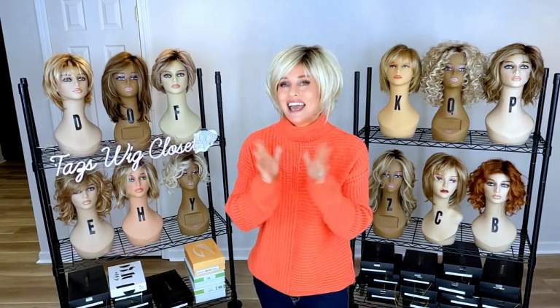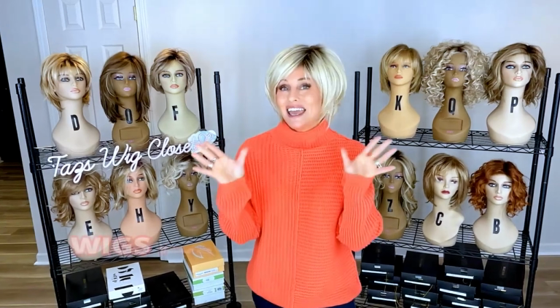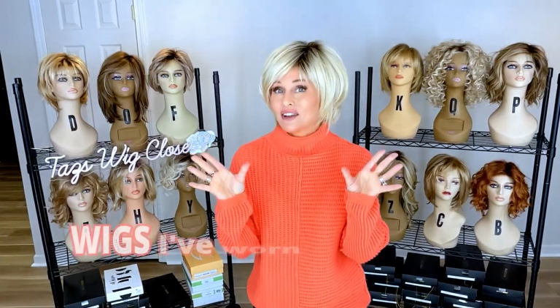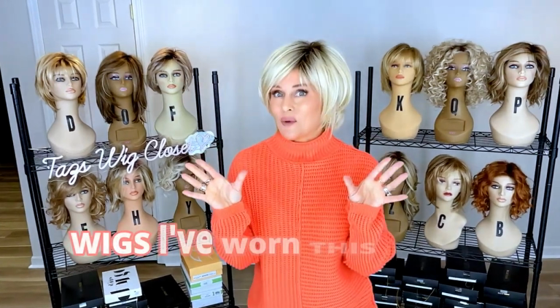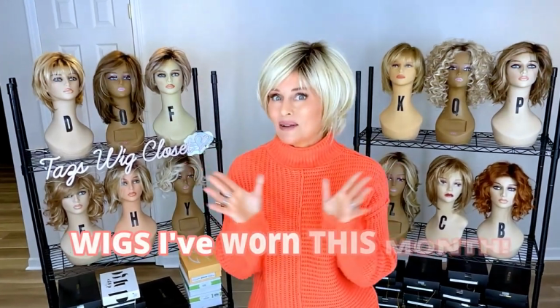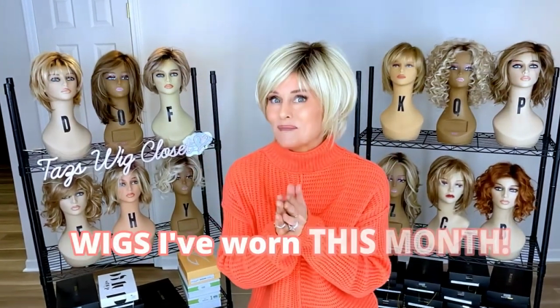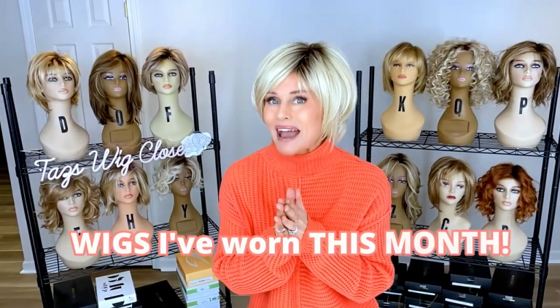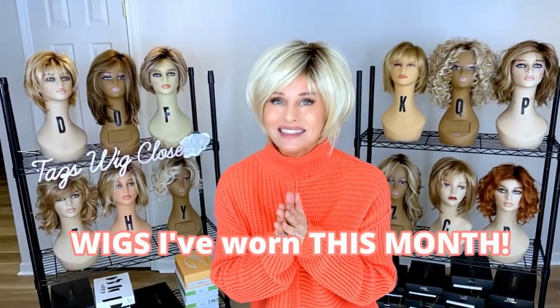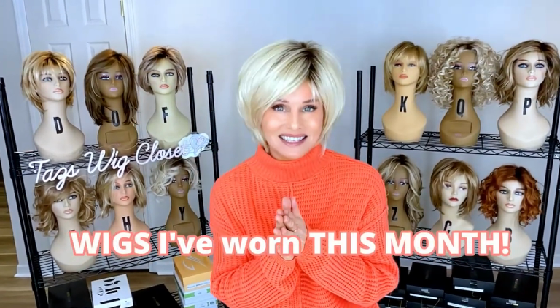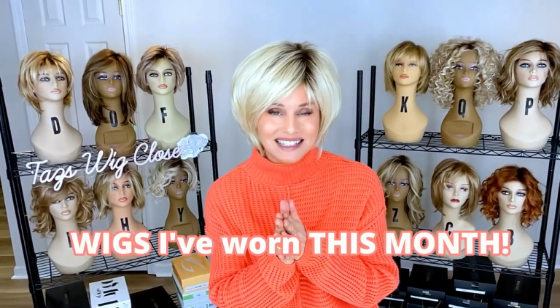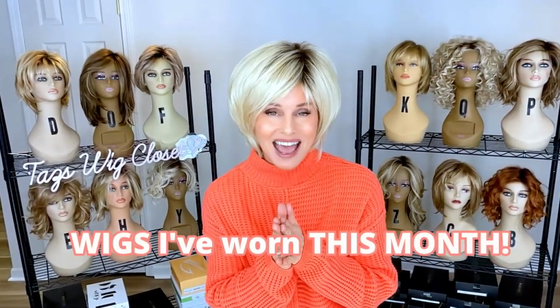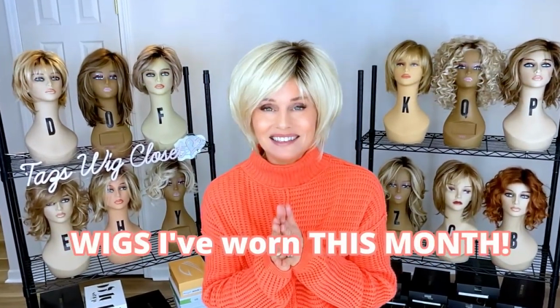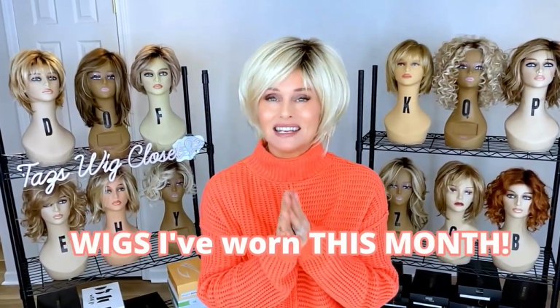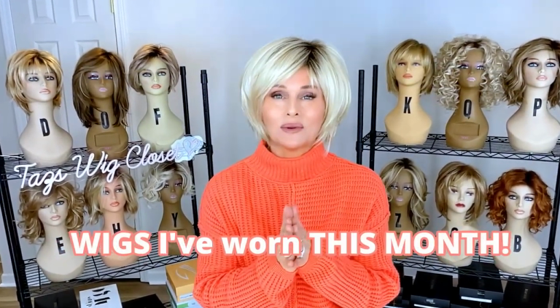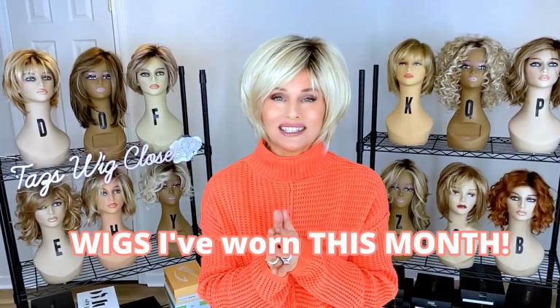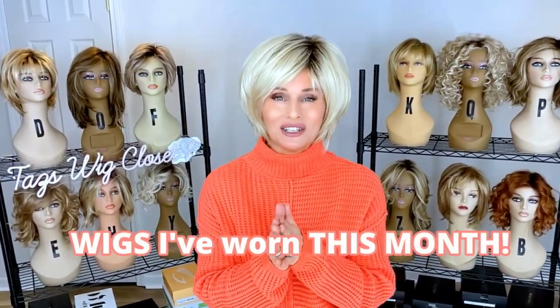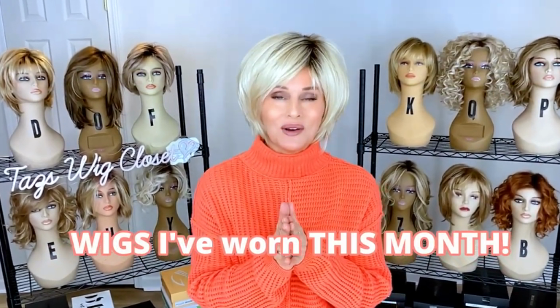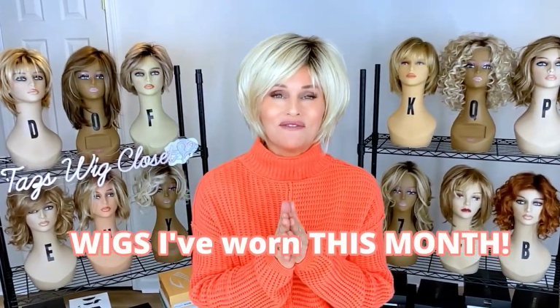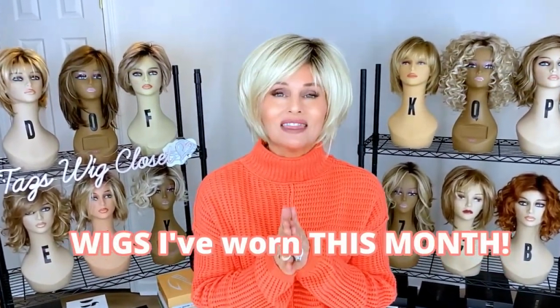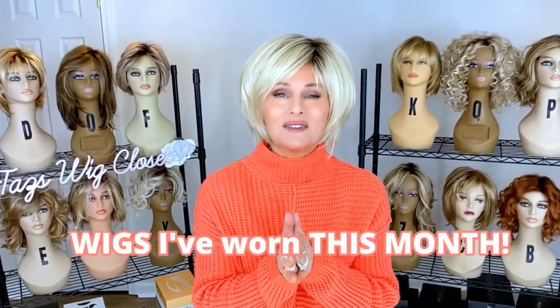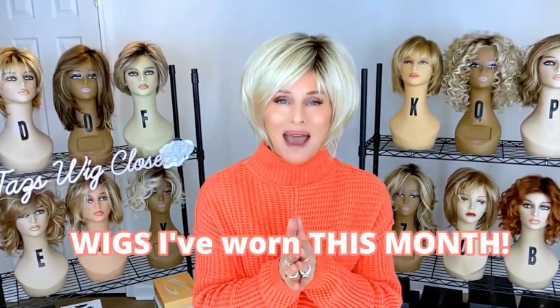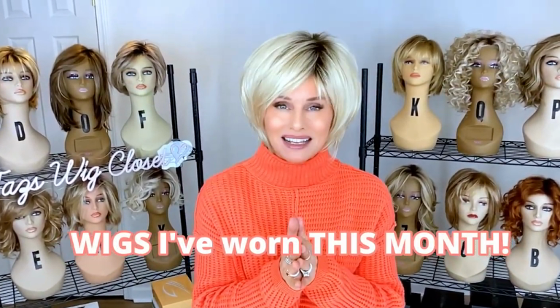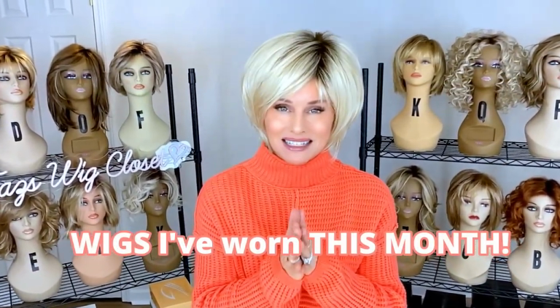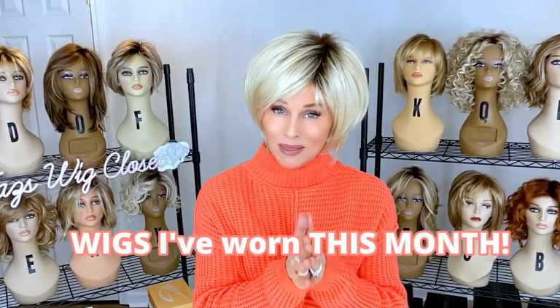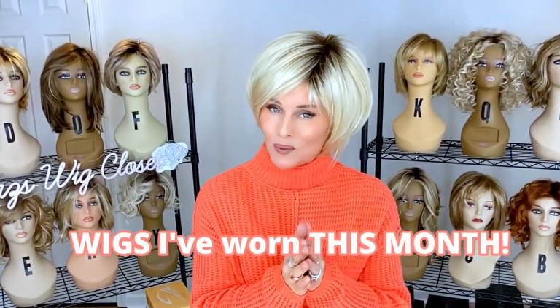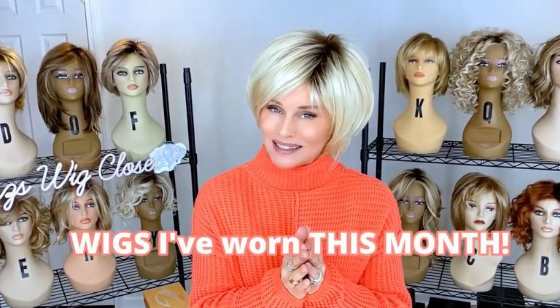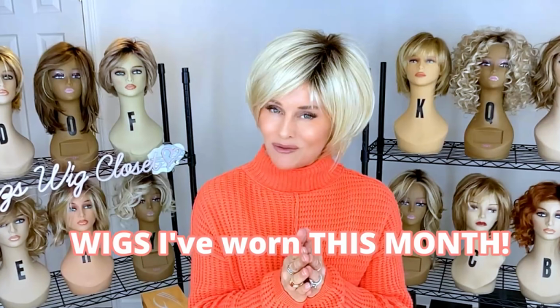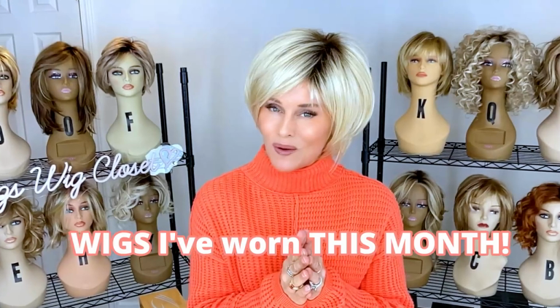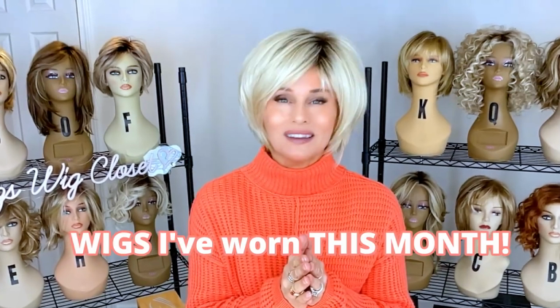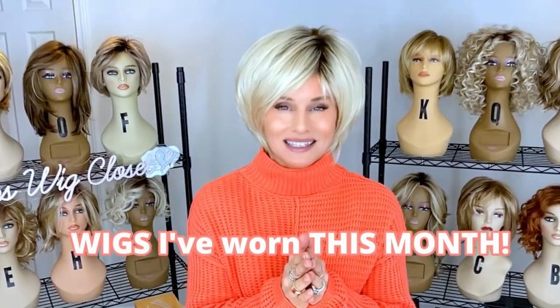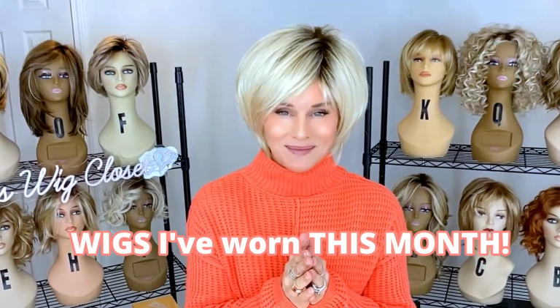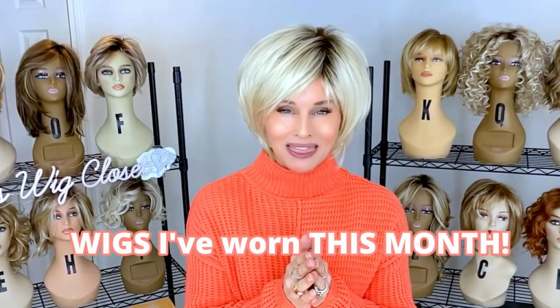Hey there, welcome back. This is Taz. Today we're just going to do a fun look back at some of the wigs I've worn this month.